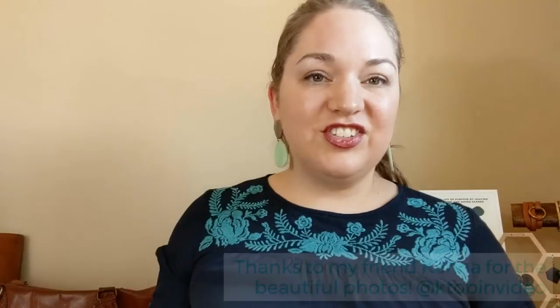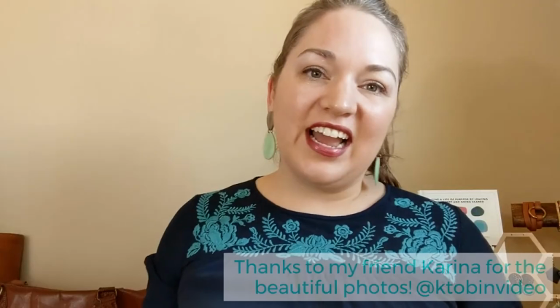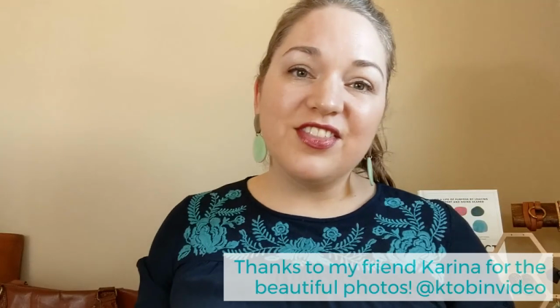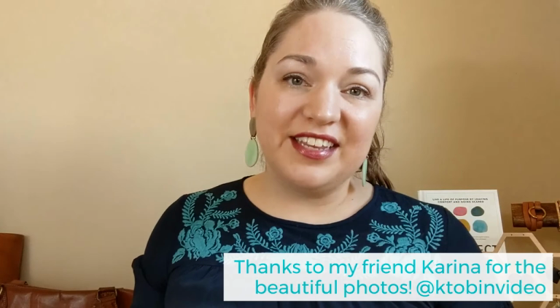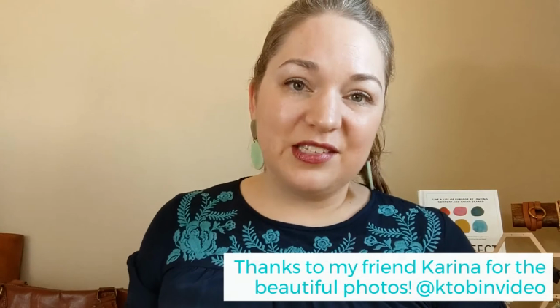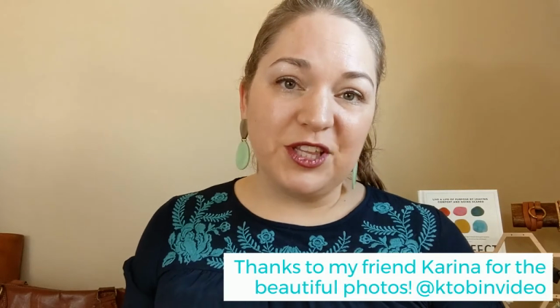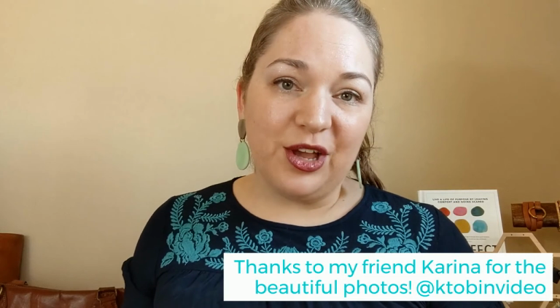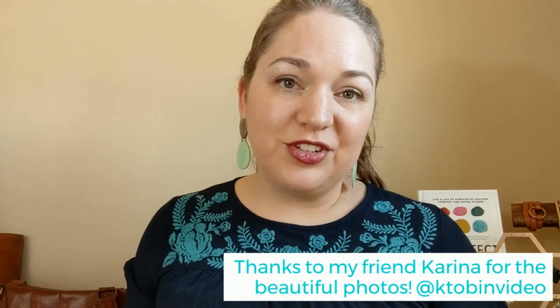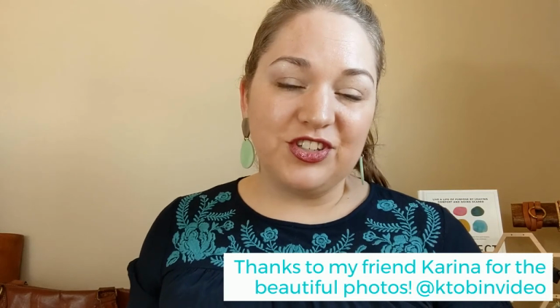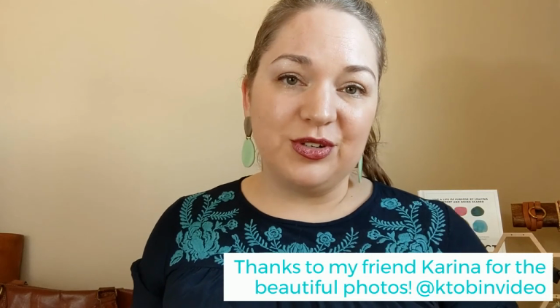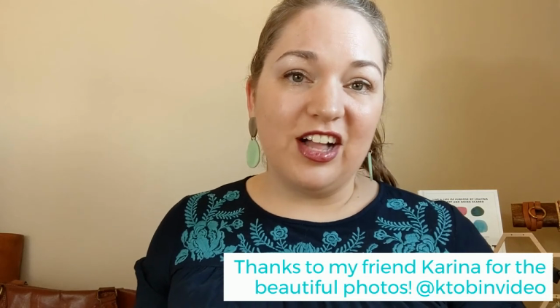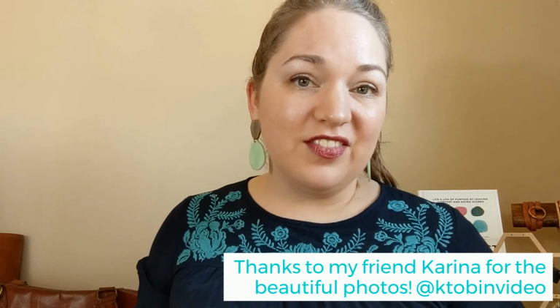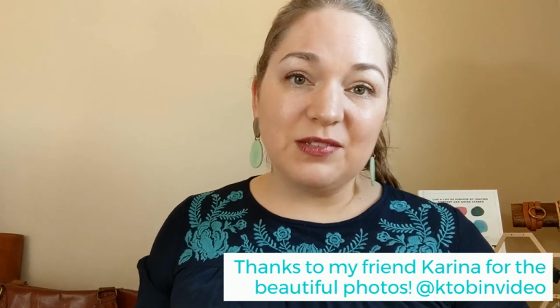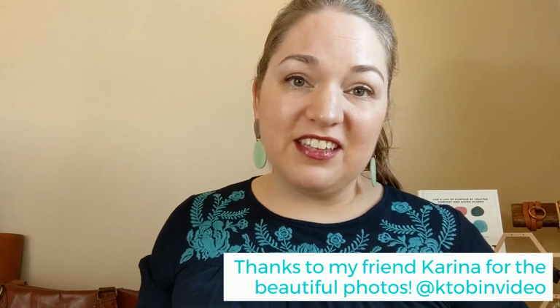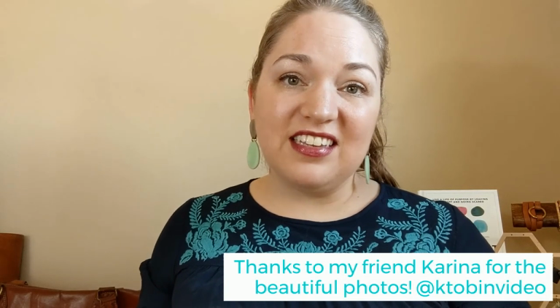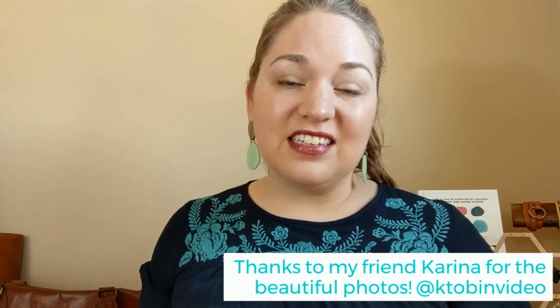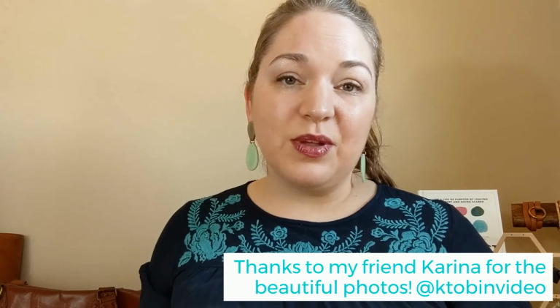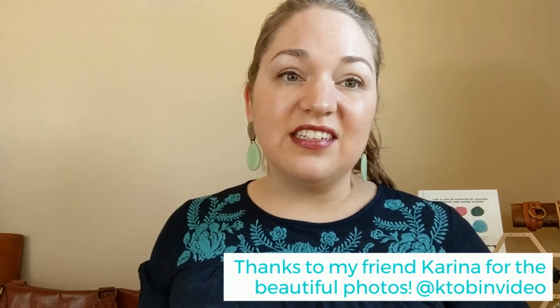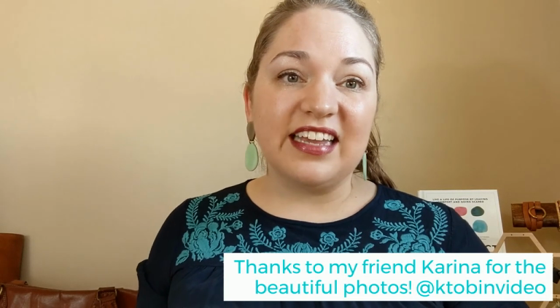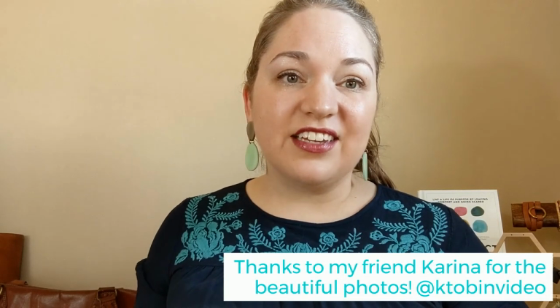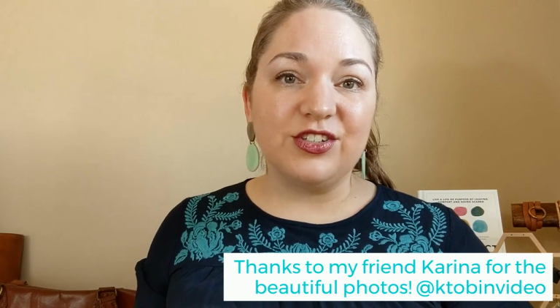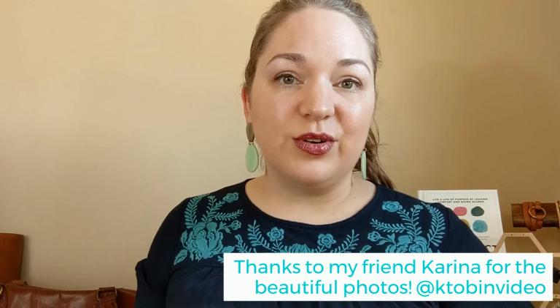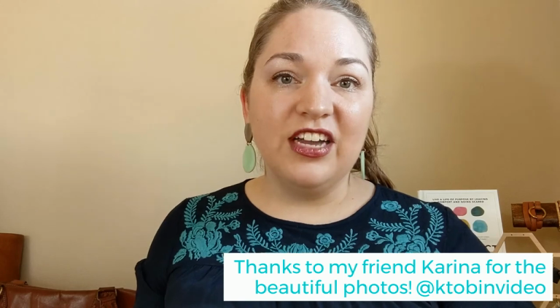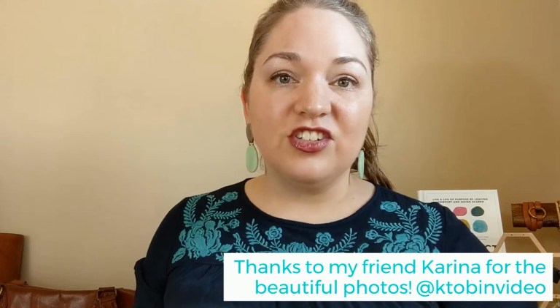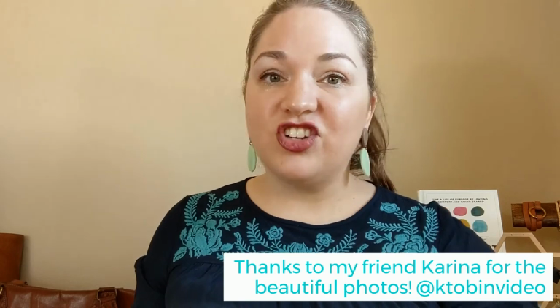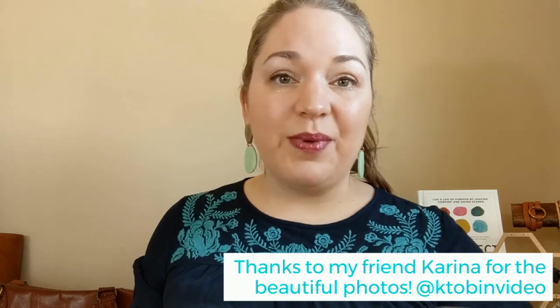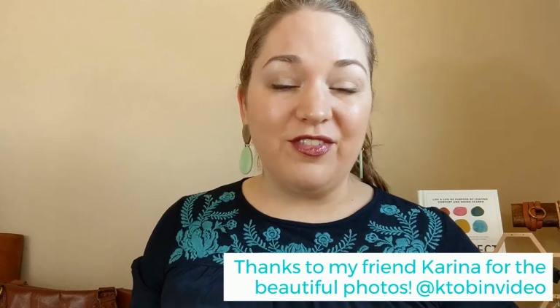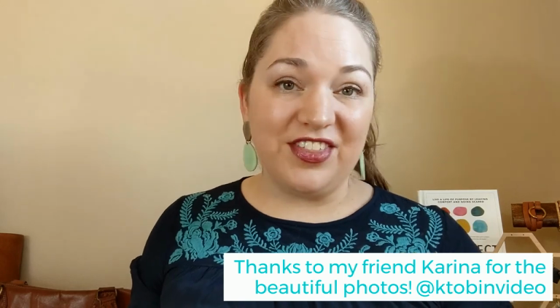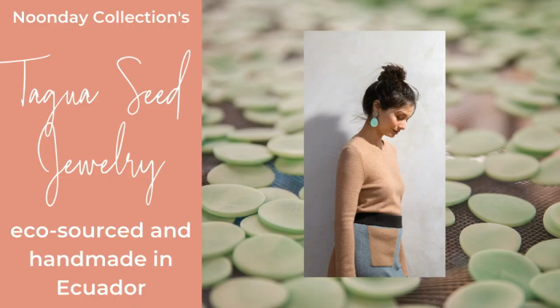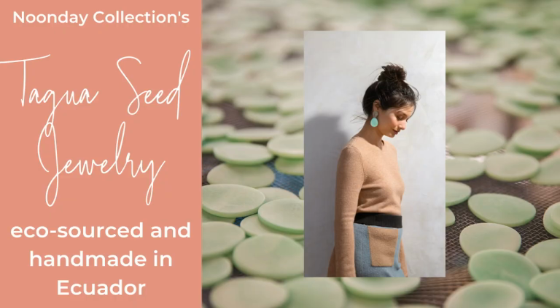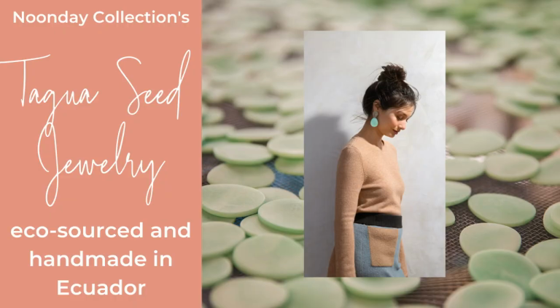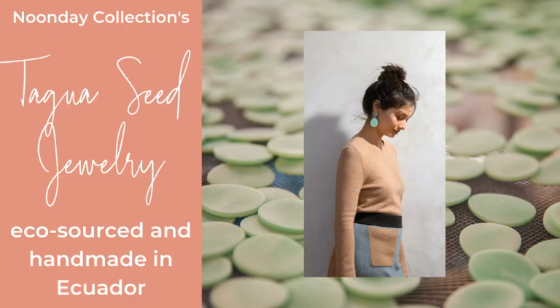You can check out the links below to all of these pieces, as well as a link to shop everything from Ecuador.